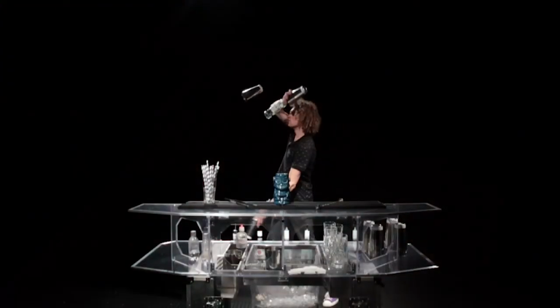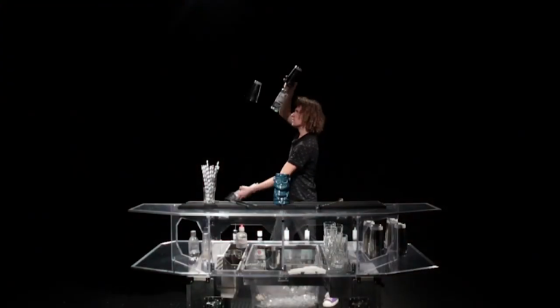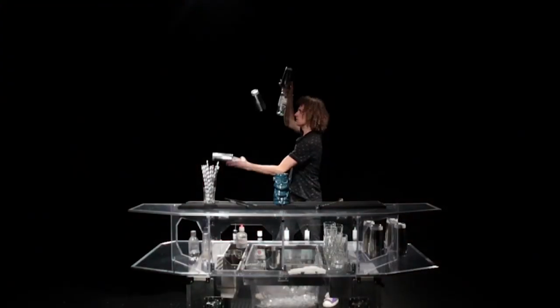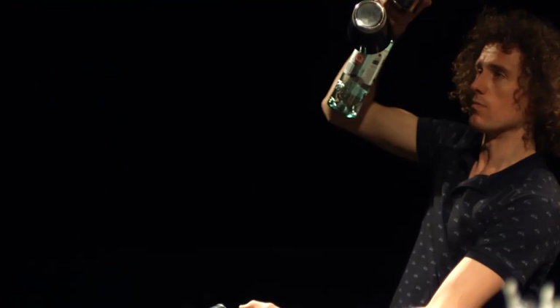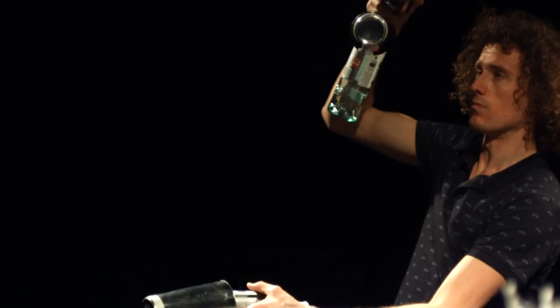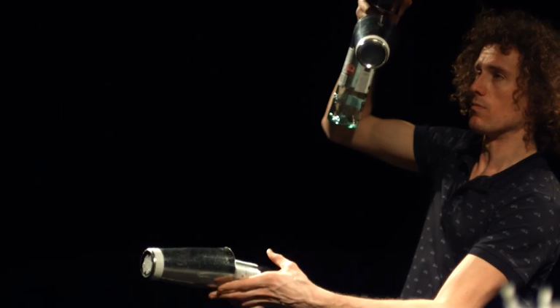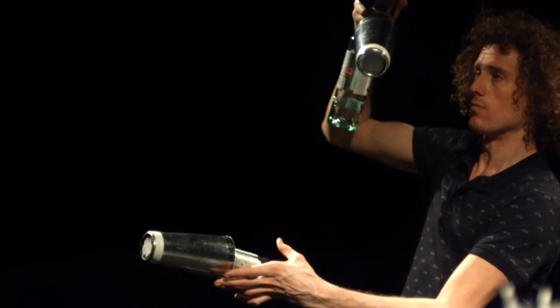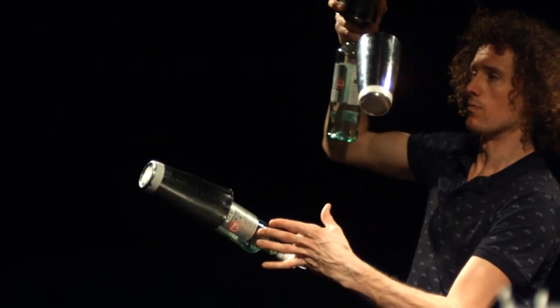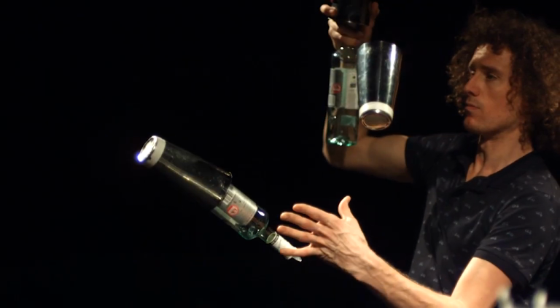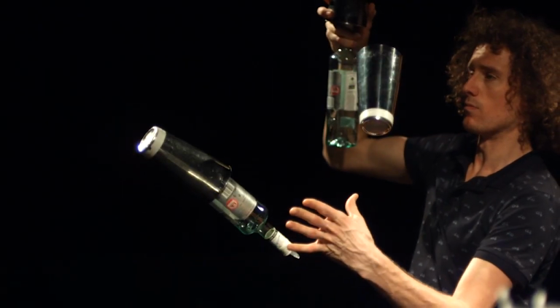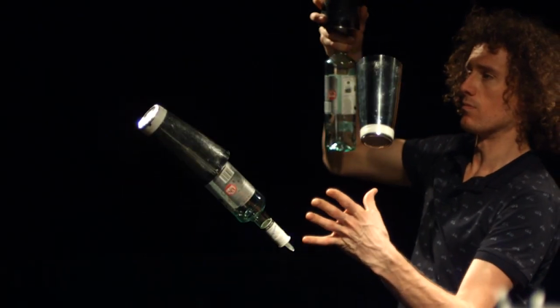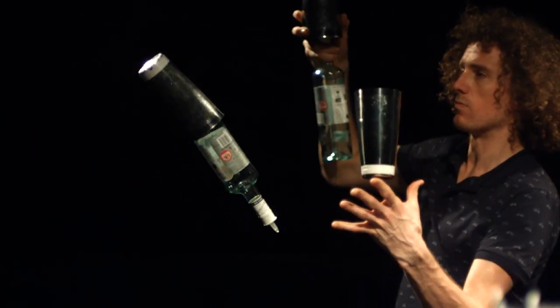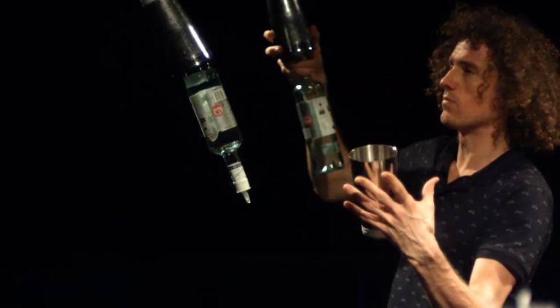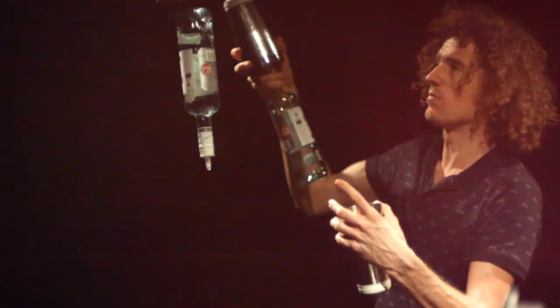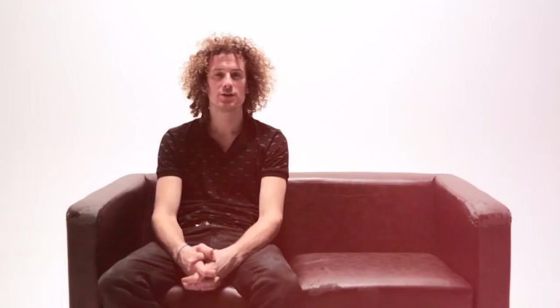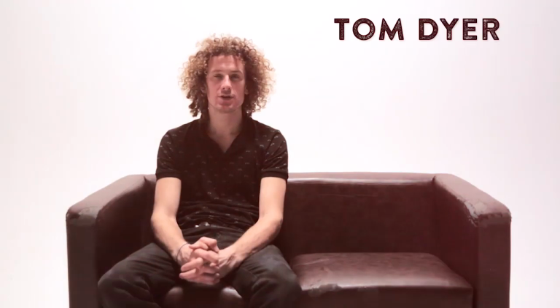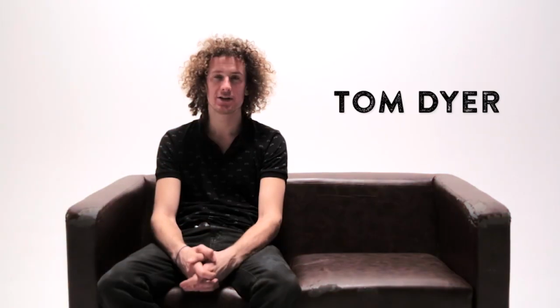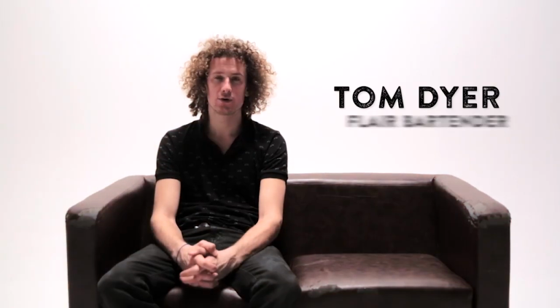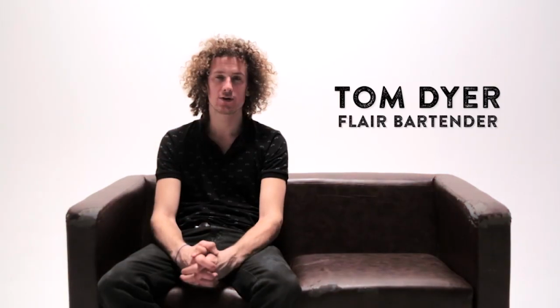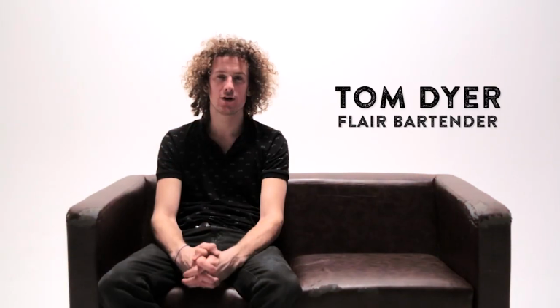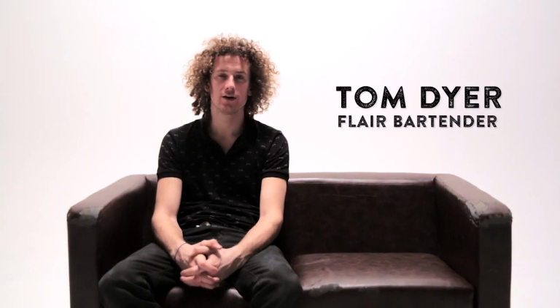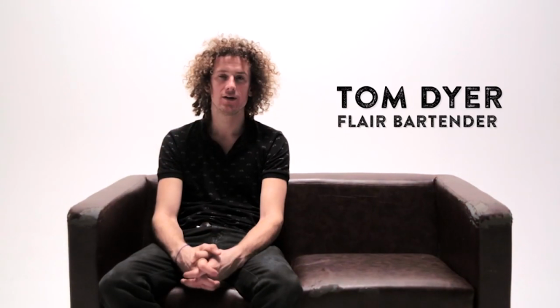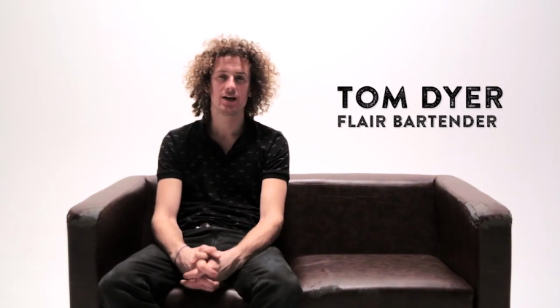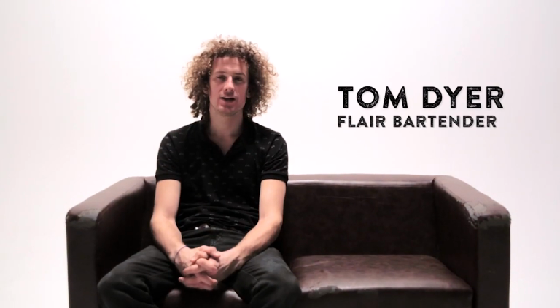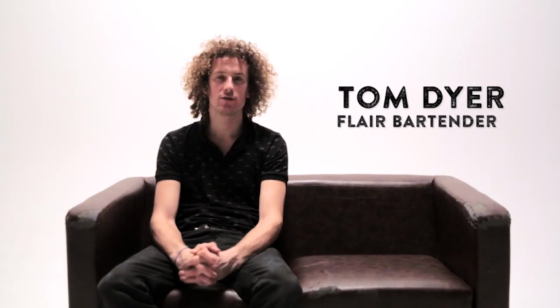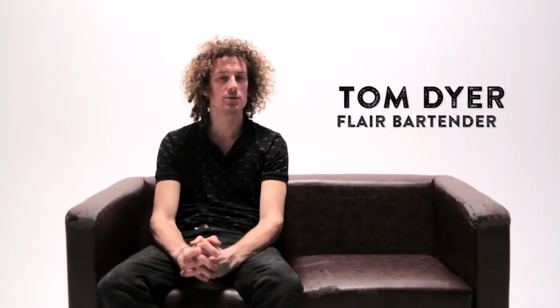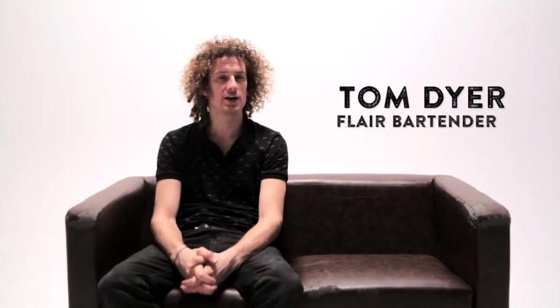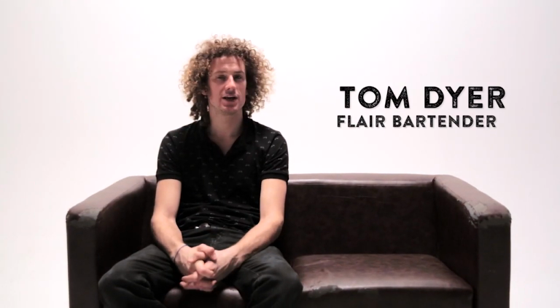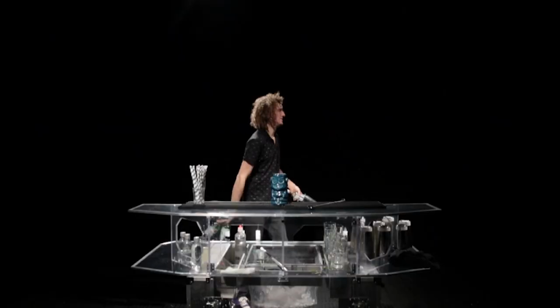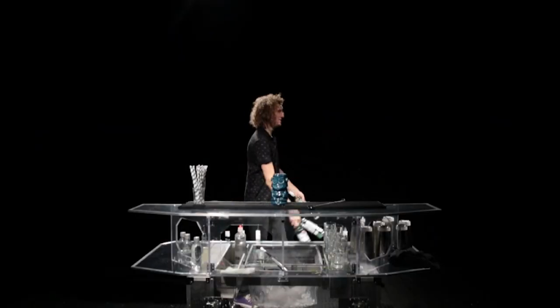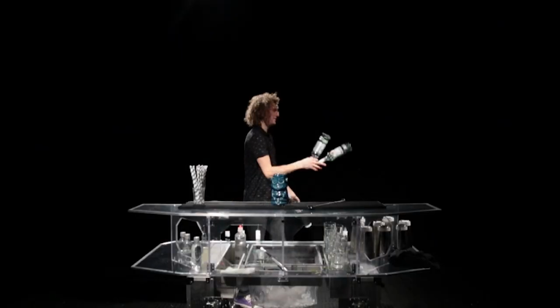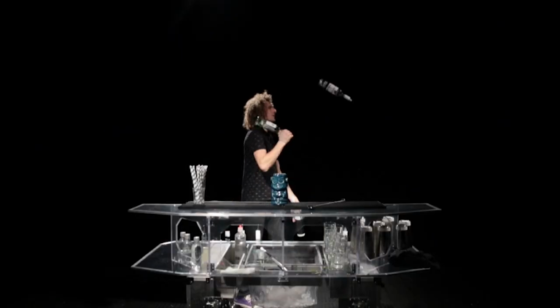Hi there, my name's Tom Dyer. I'm a two-time world champion, two-time Guinness World Record holder and 12-time UK champion flair bartender.